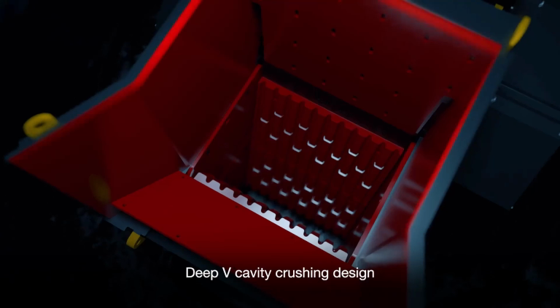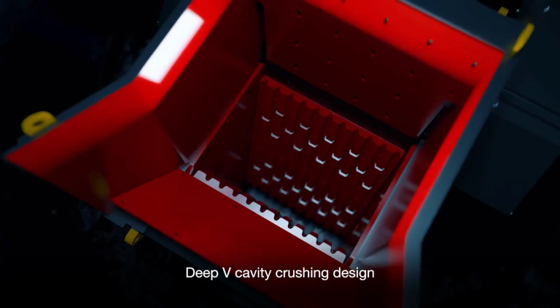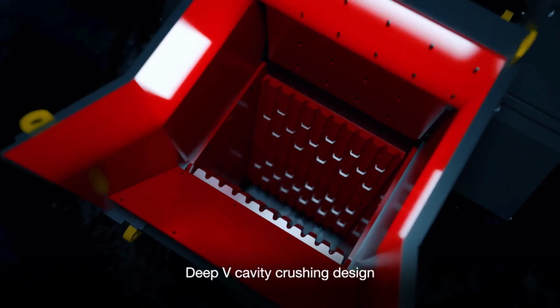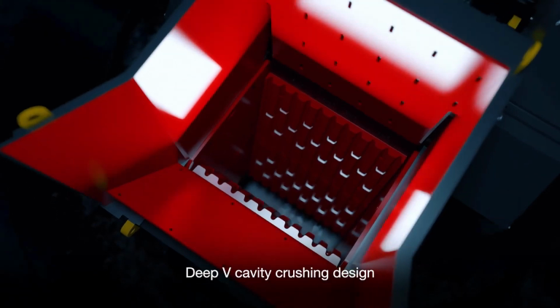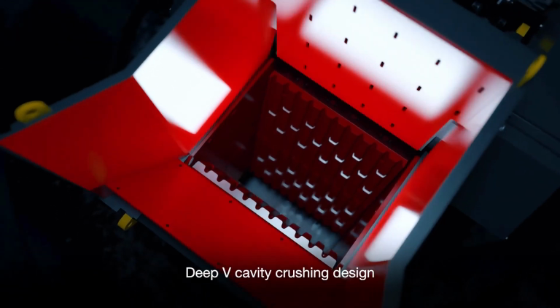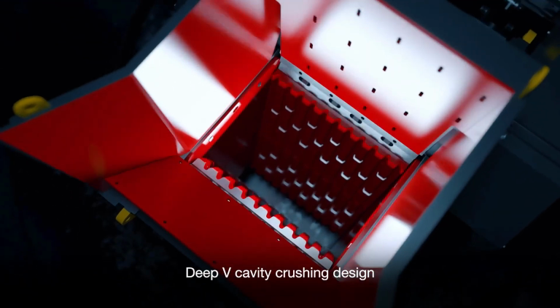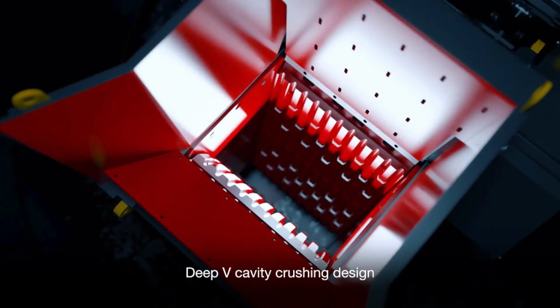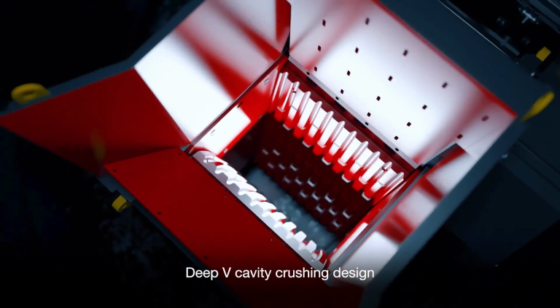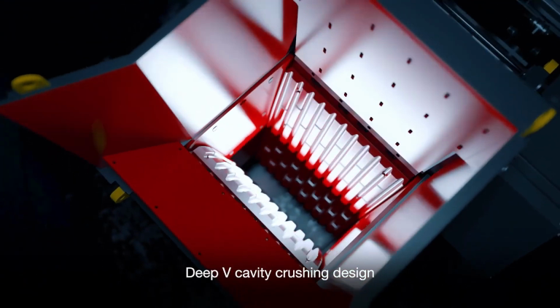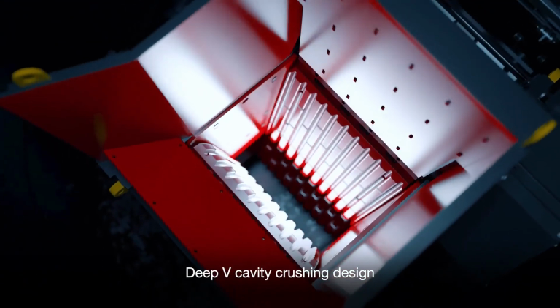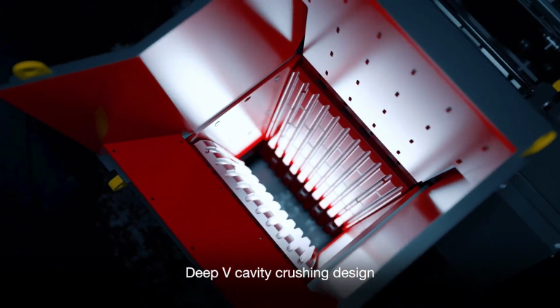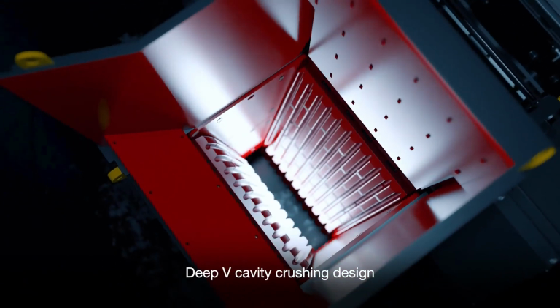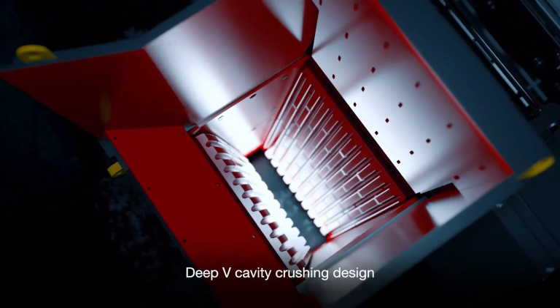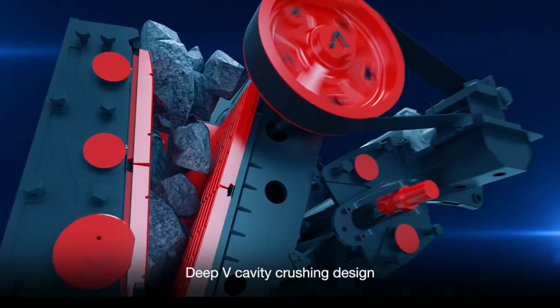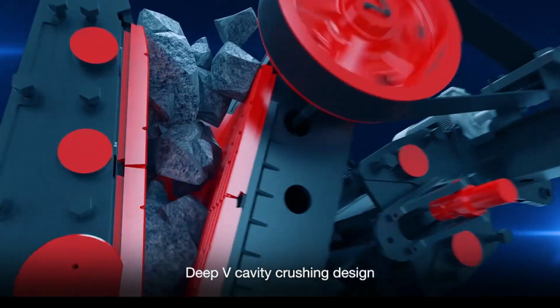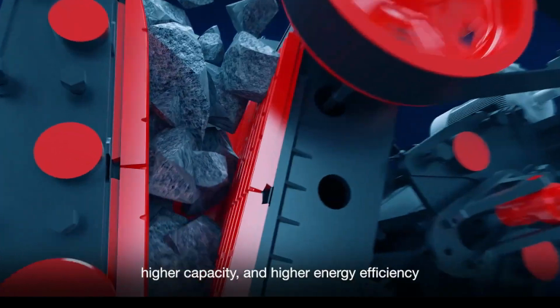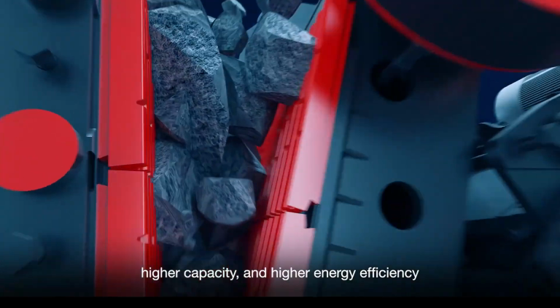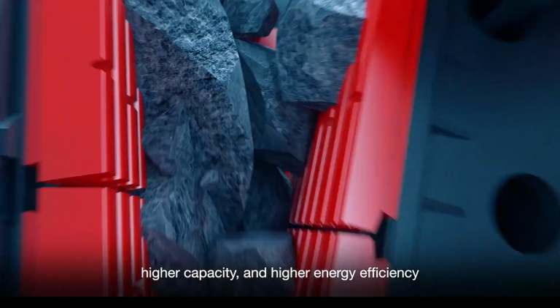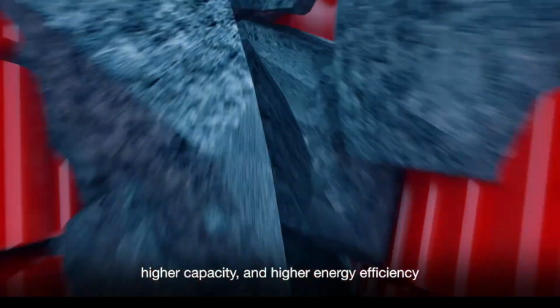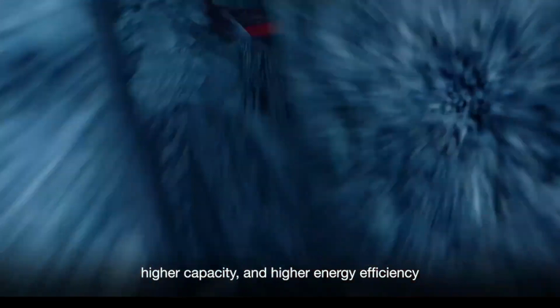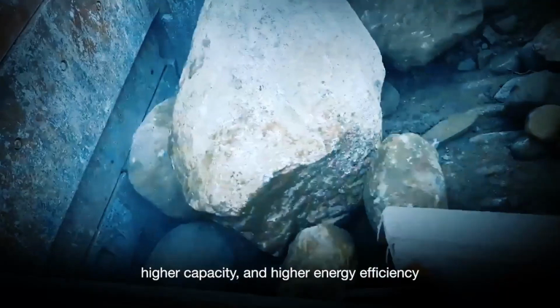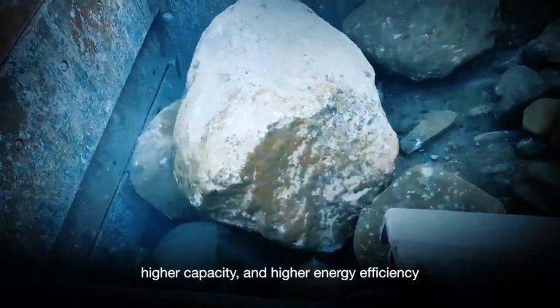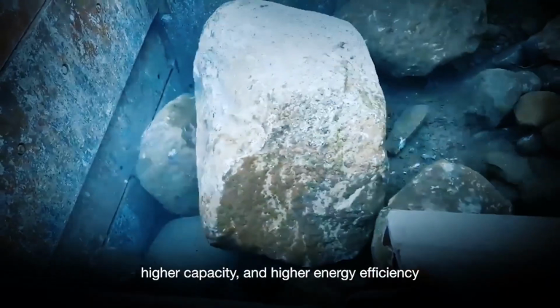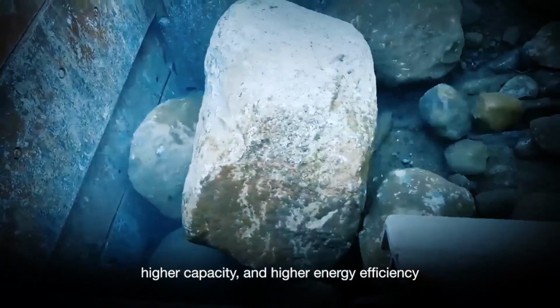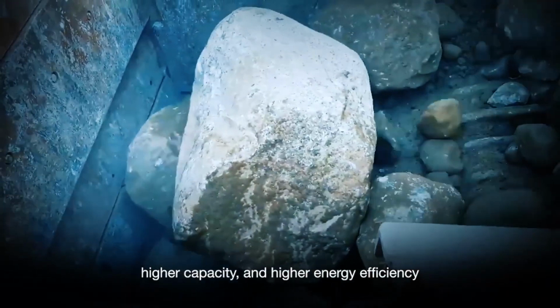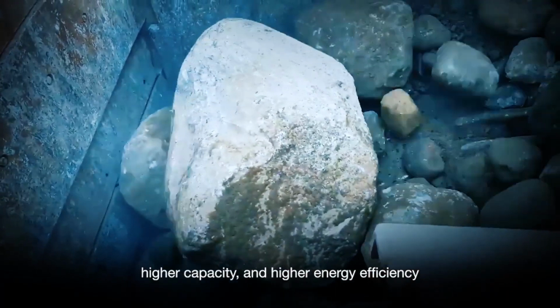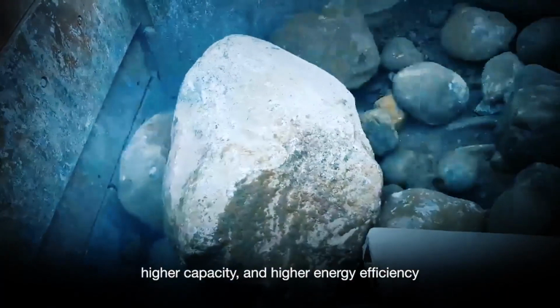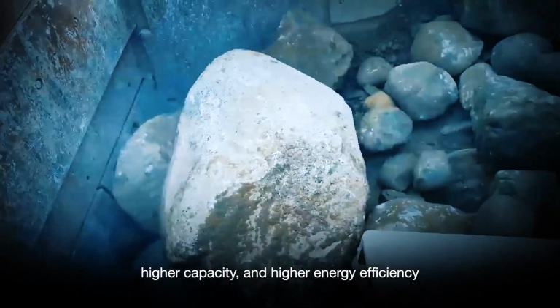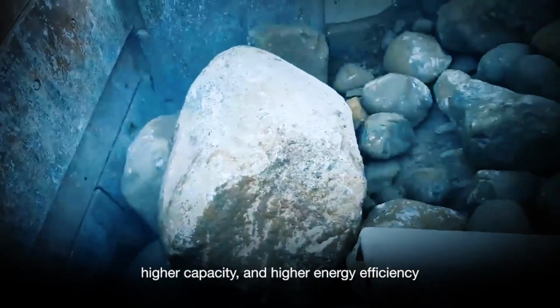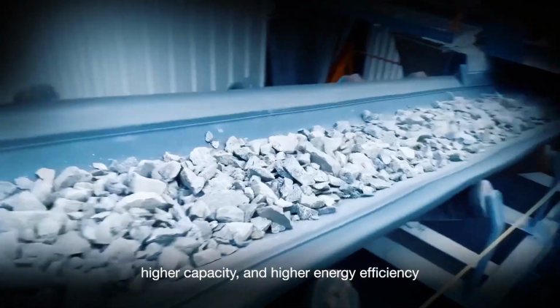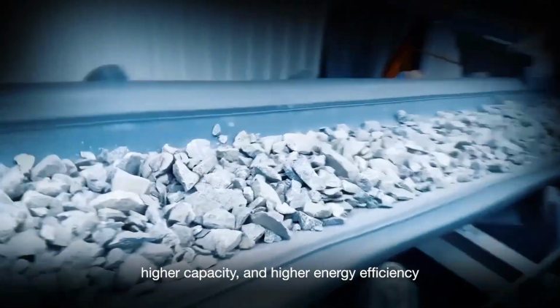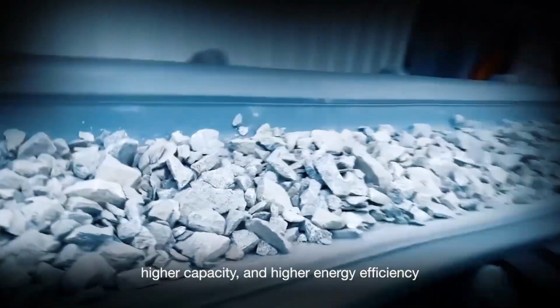Deep cavity crushing design delivers higher capacity and higher energy efficiency.